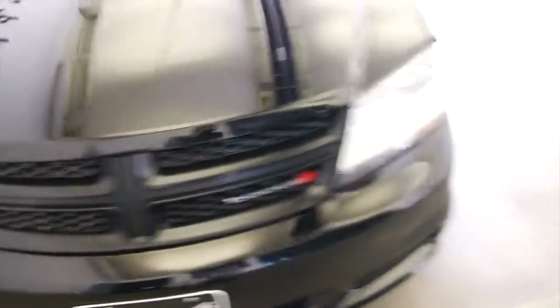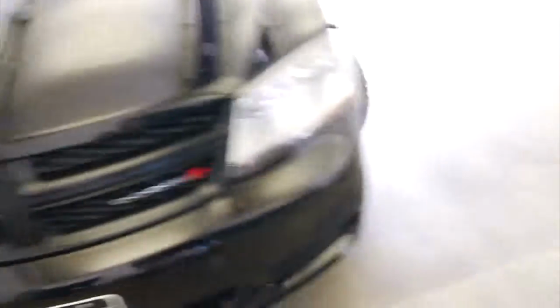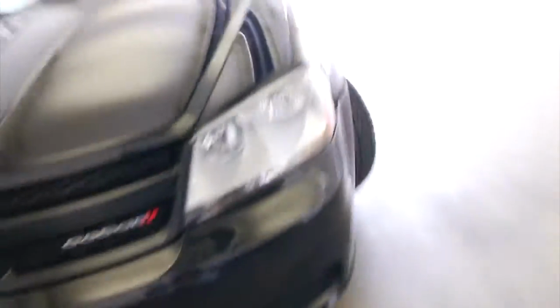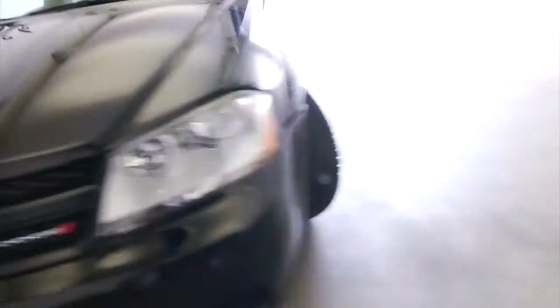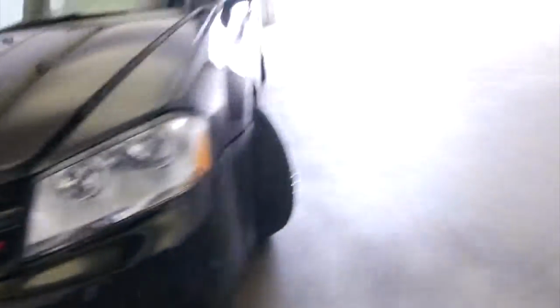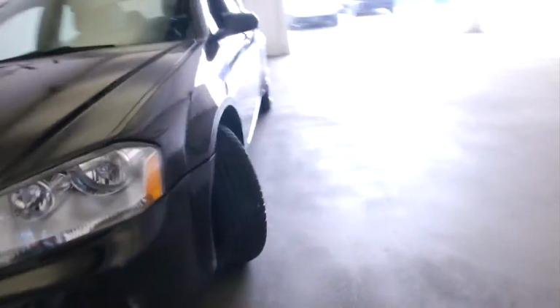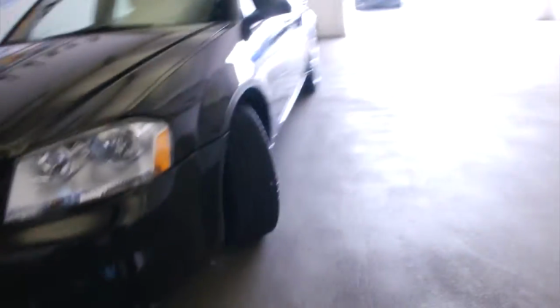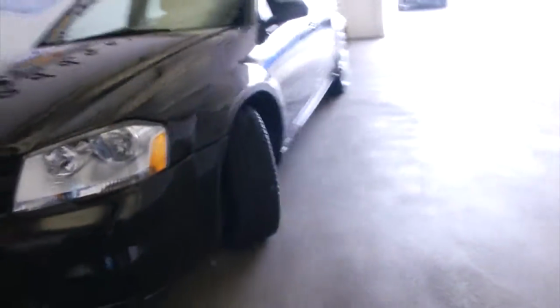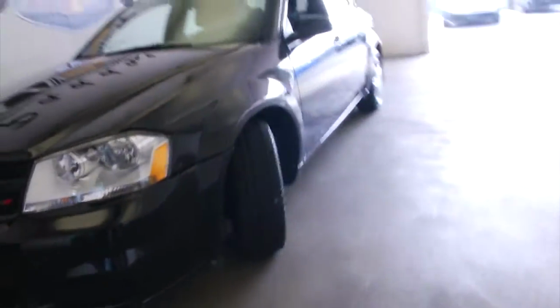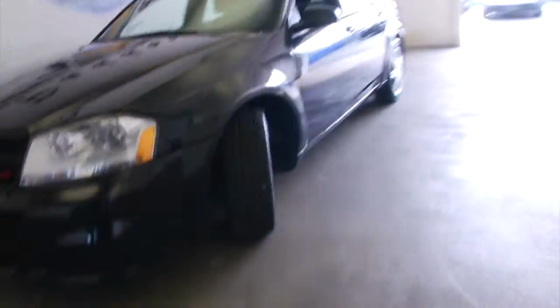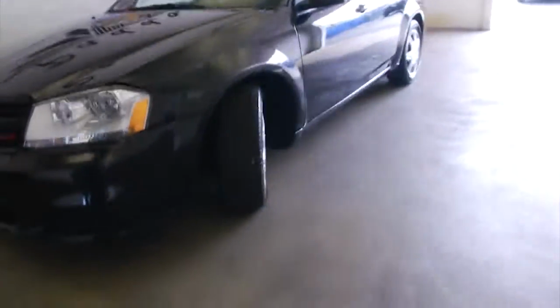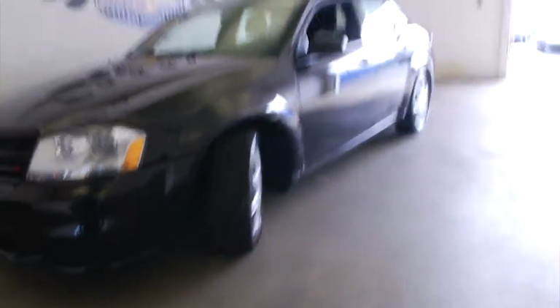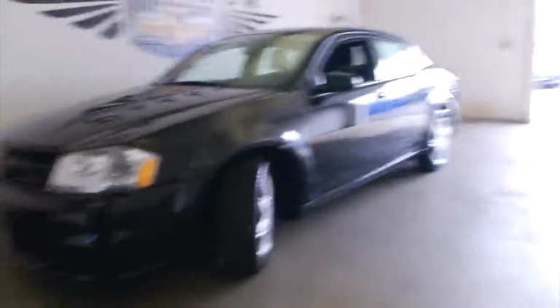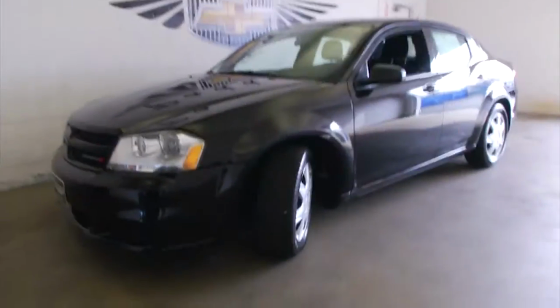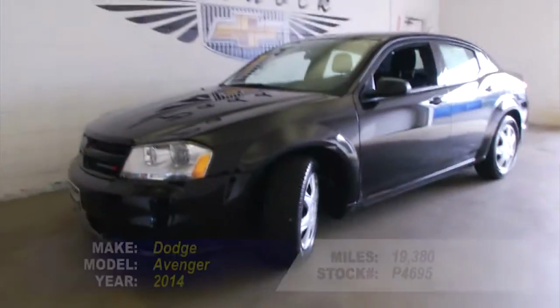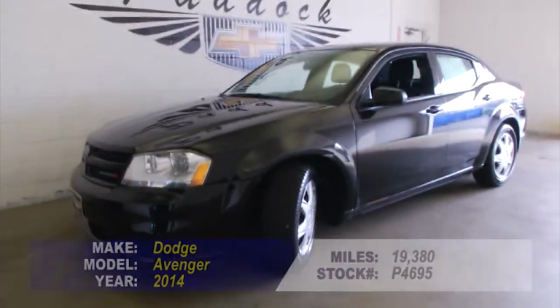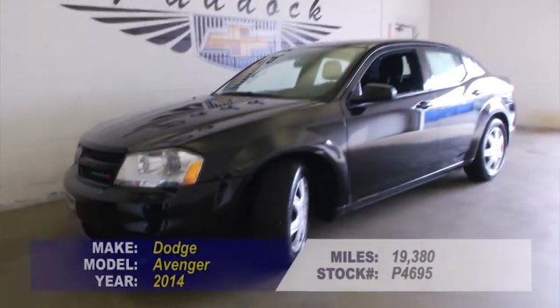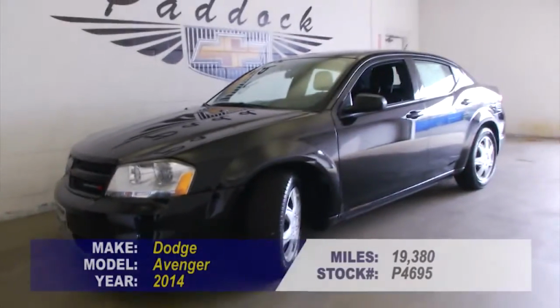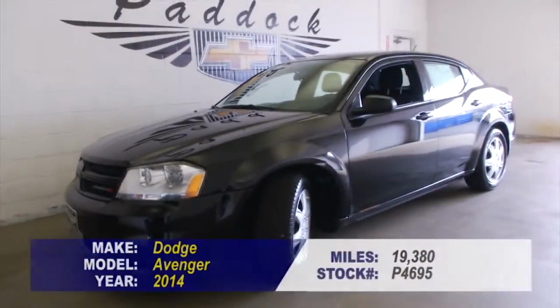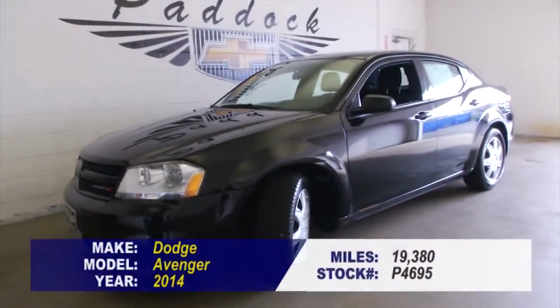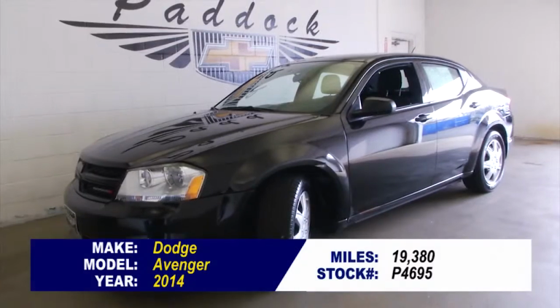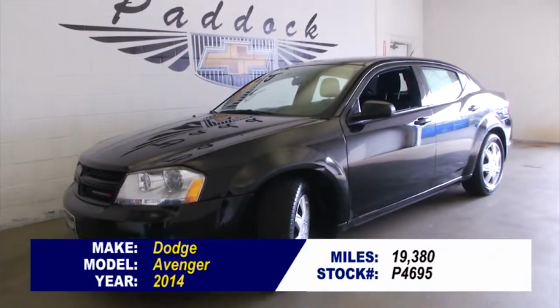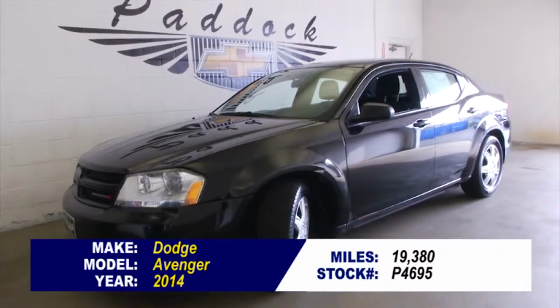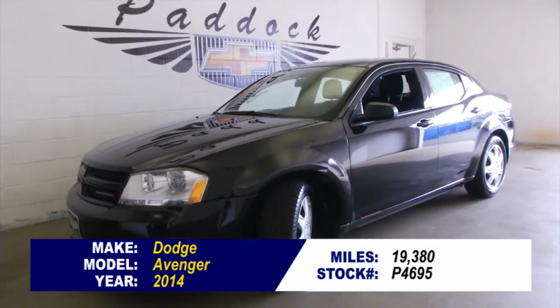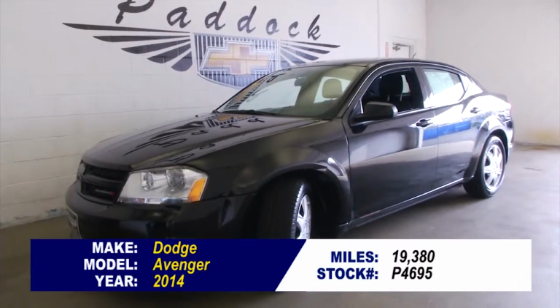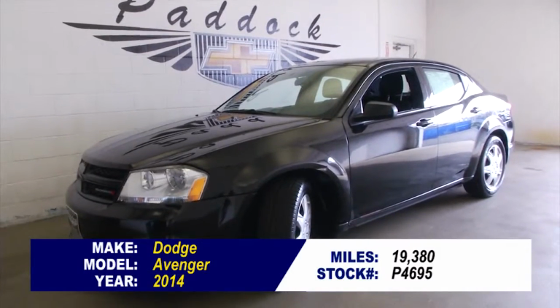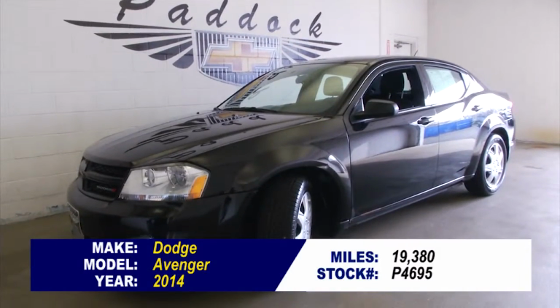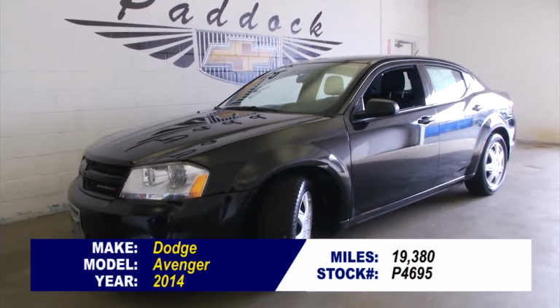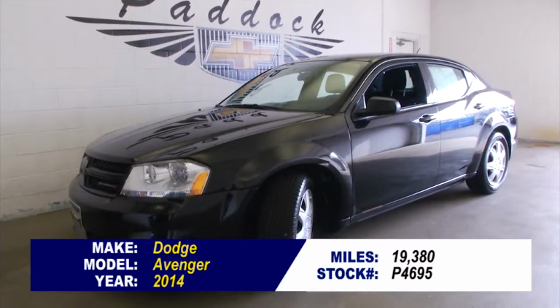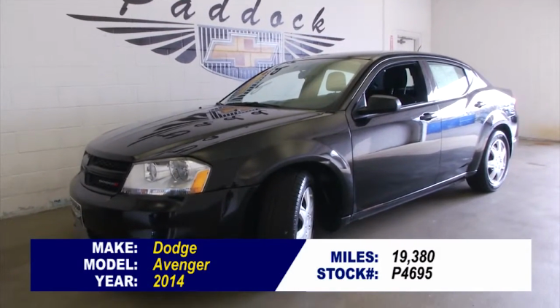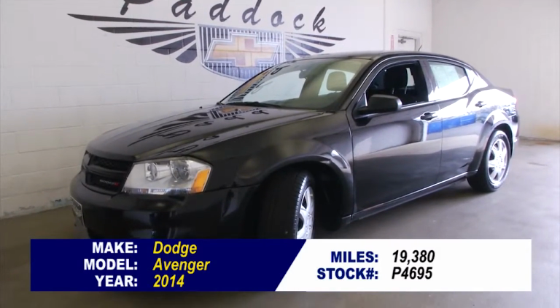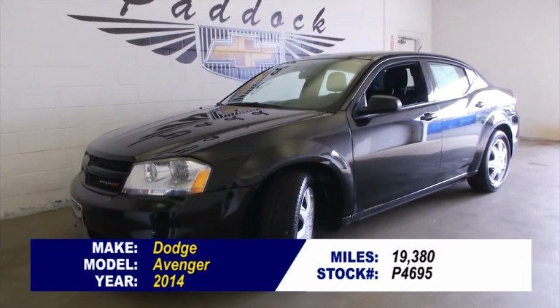If you'd like to find out more about this 2014 Dodge Avenger, give us a call at 876-0945.